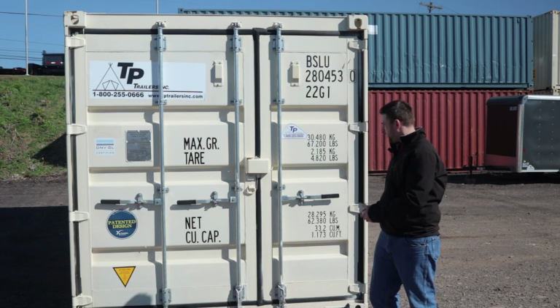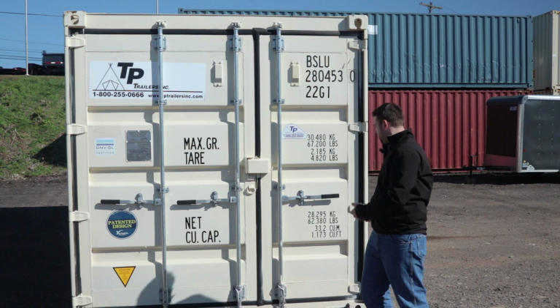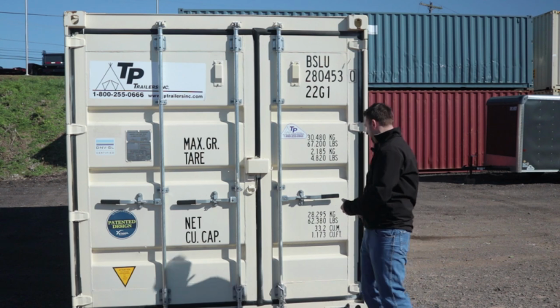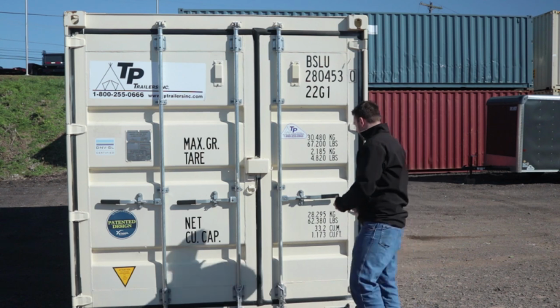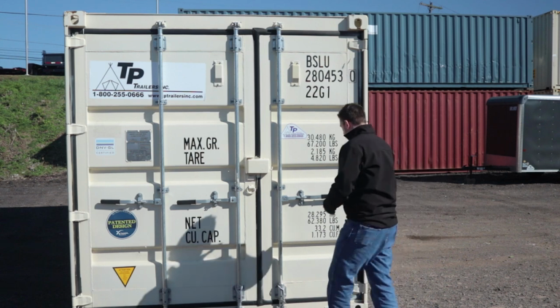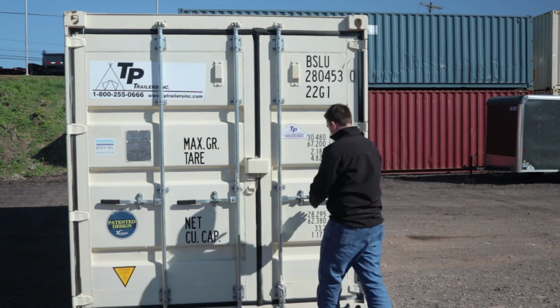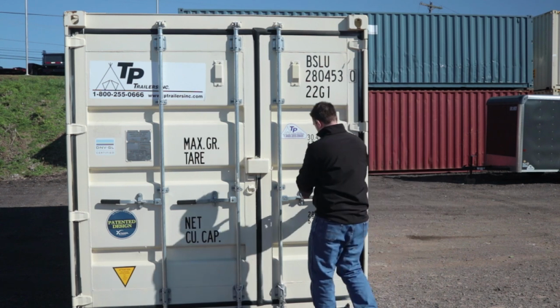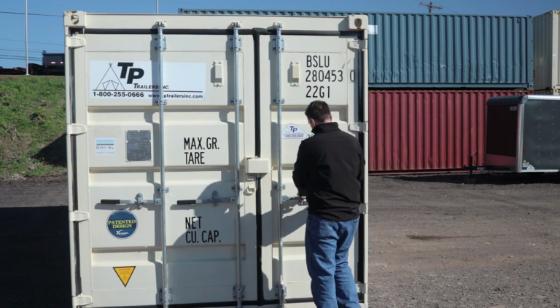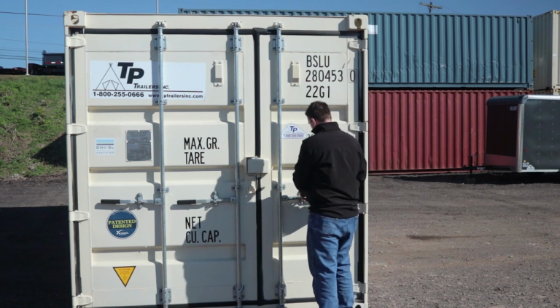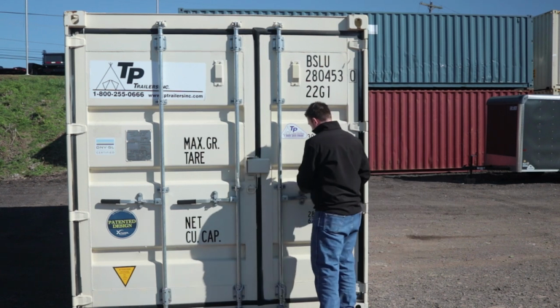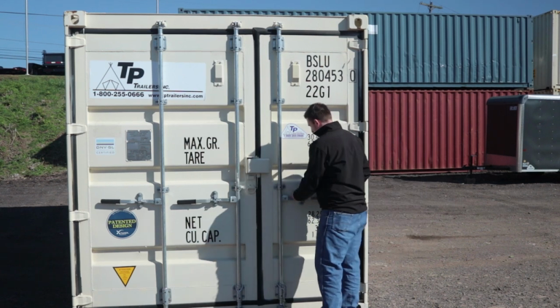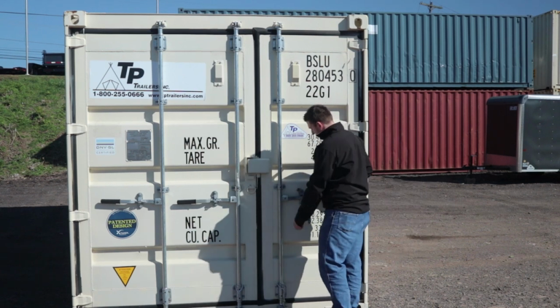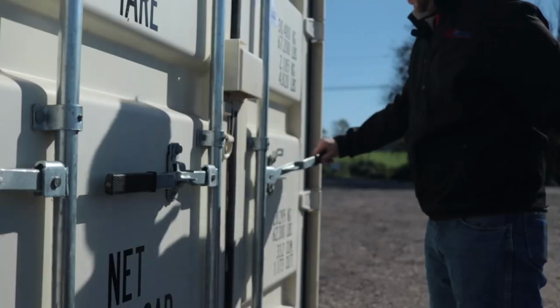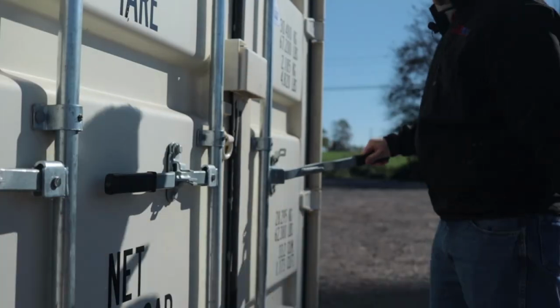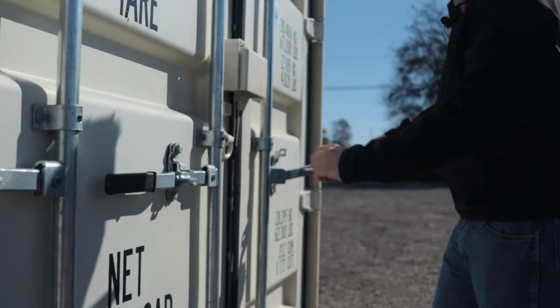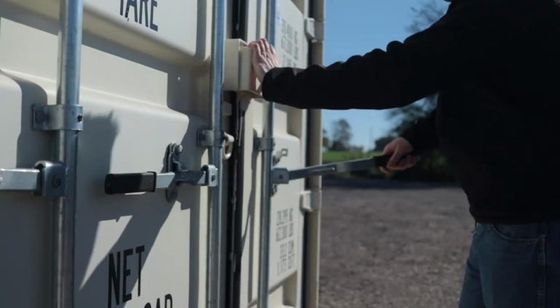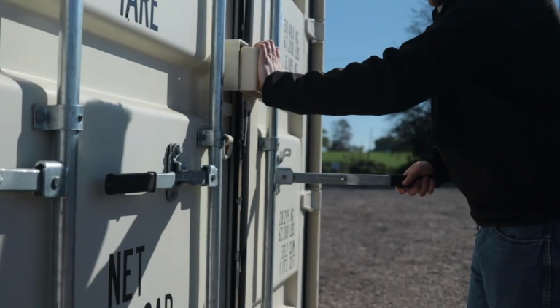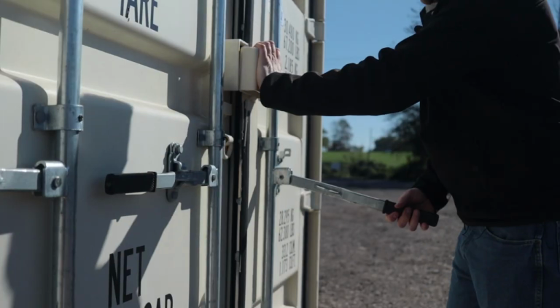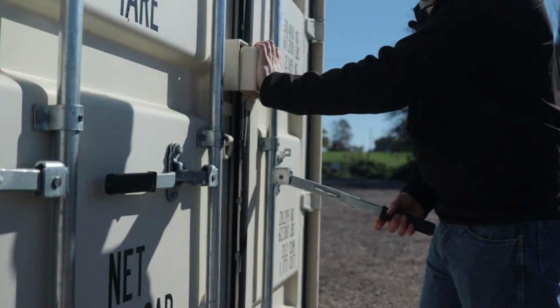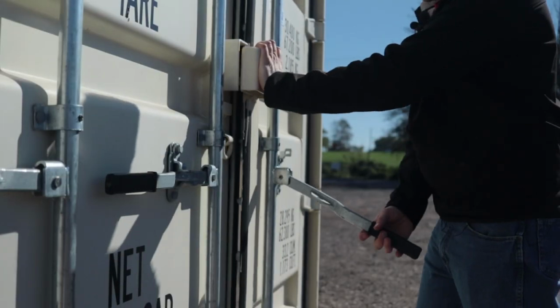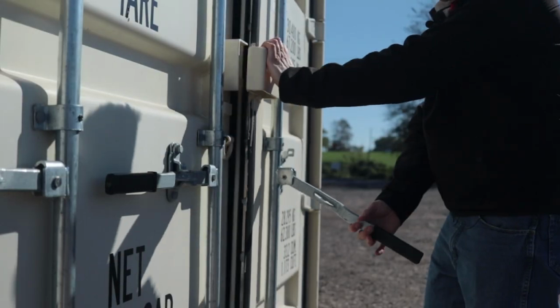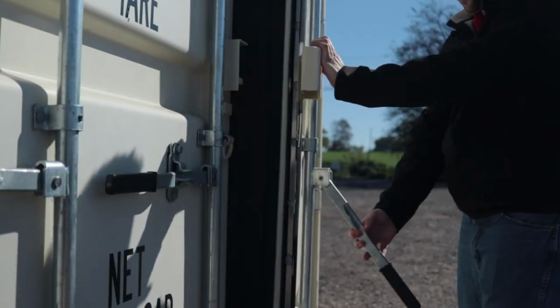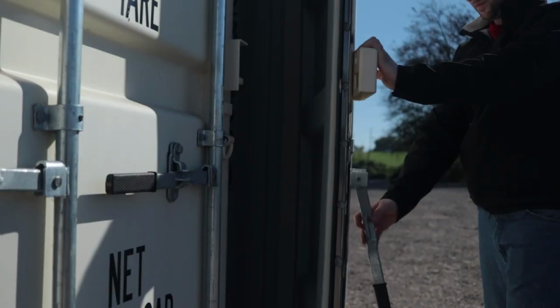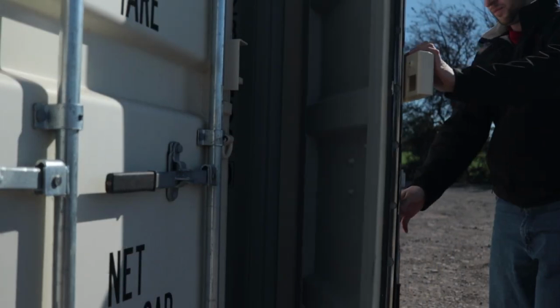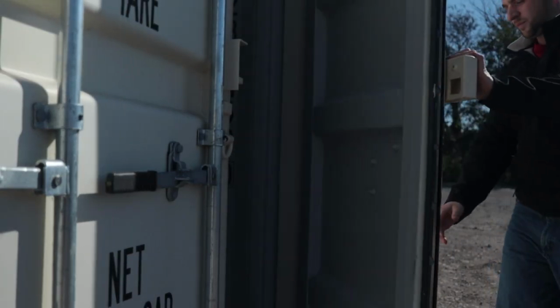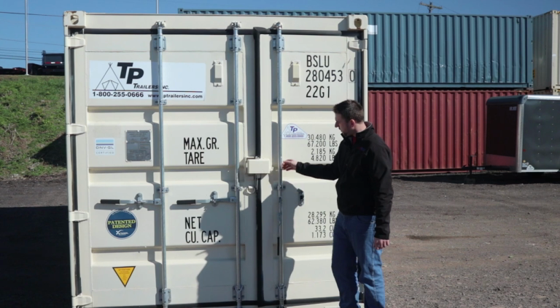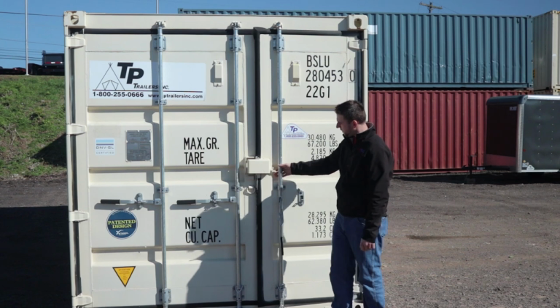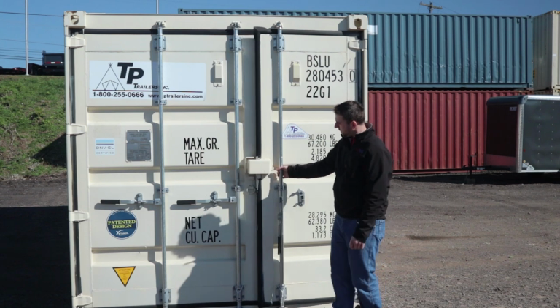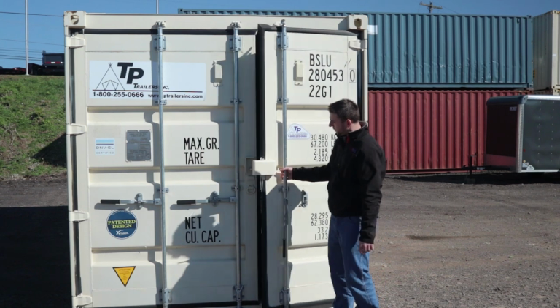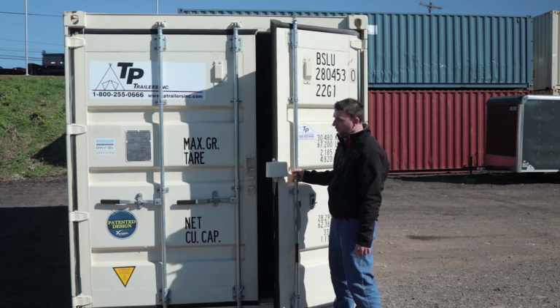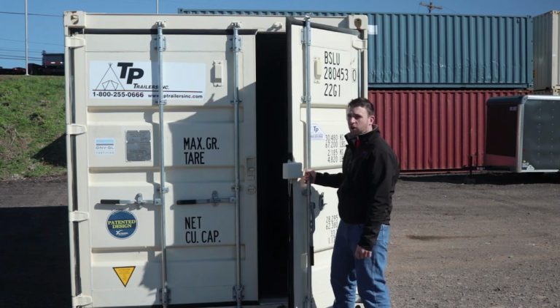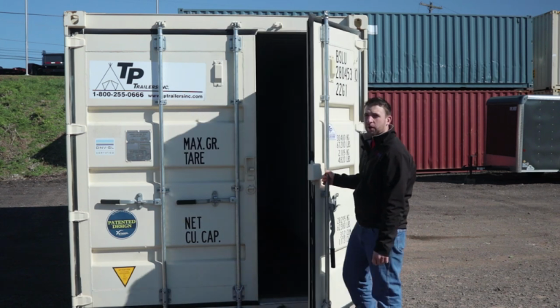So for opening these, the simplest way to do it: lift up, pull out, and your door is open.